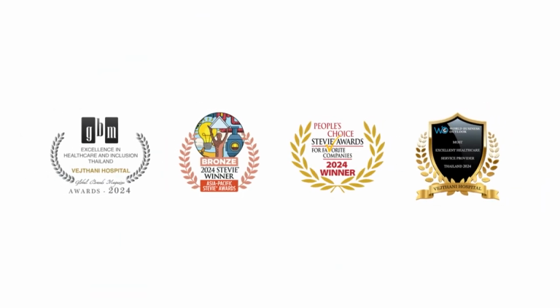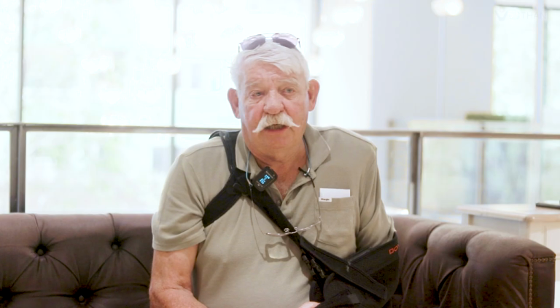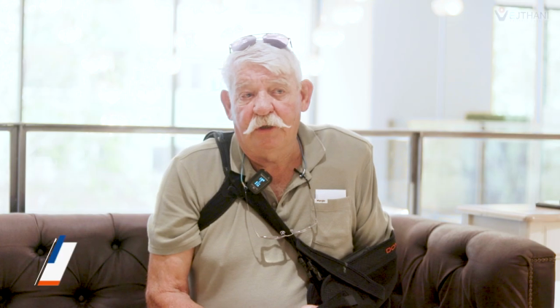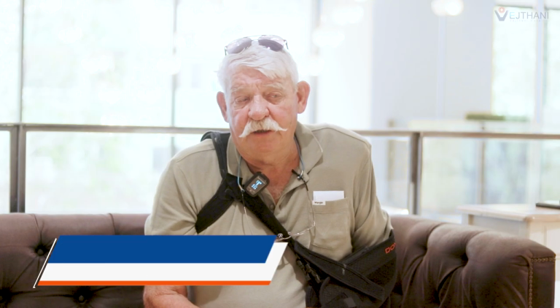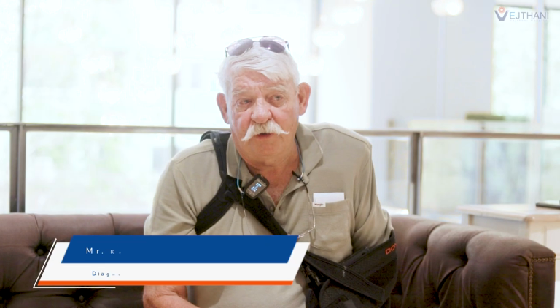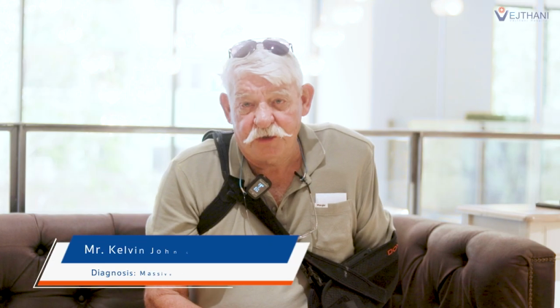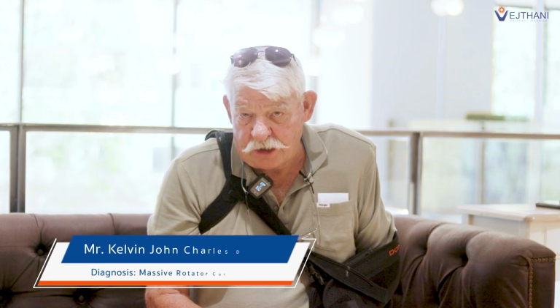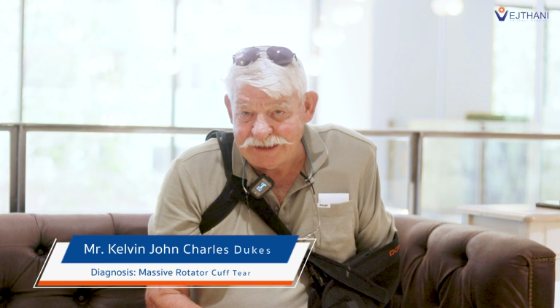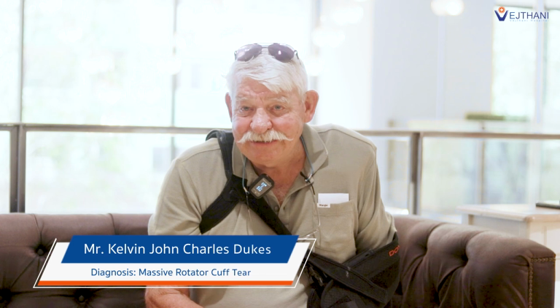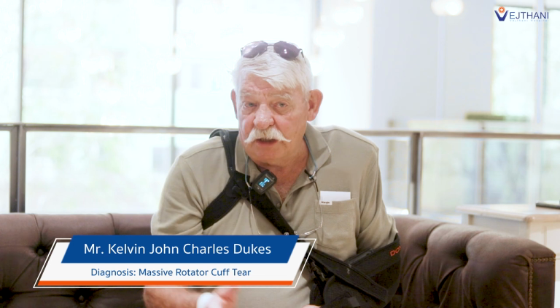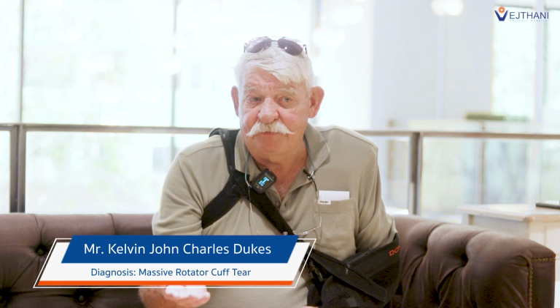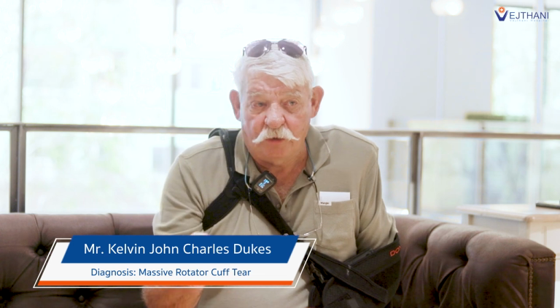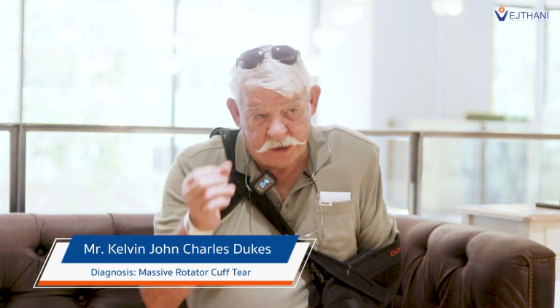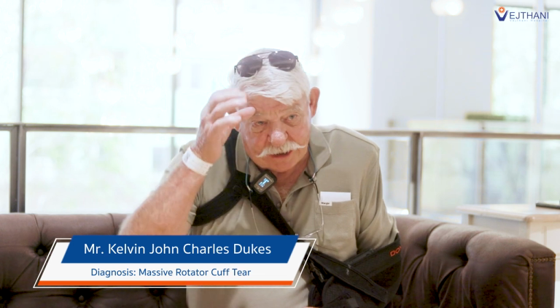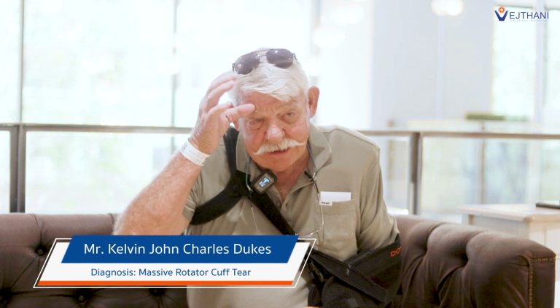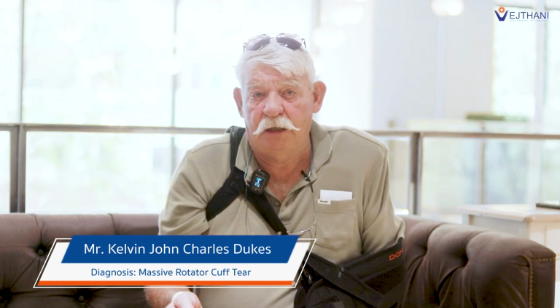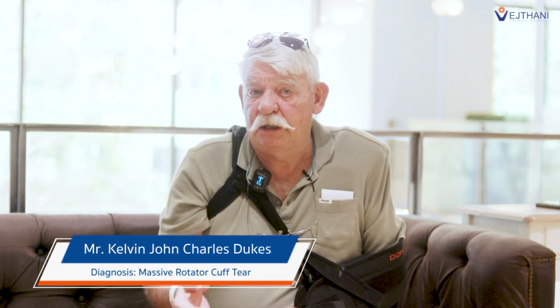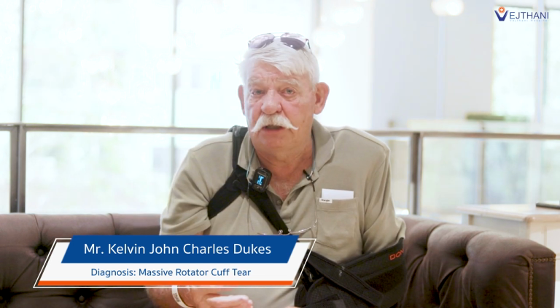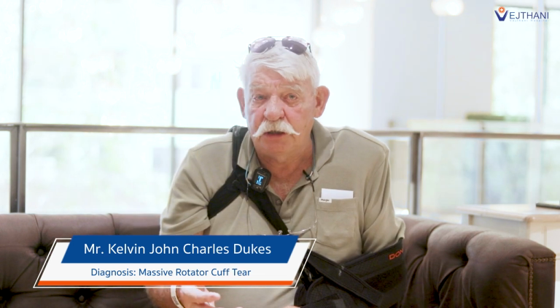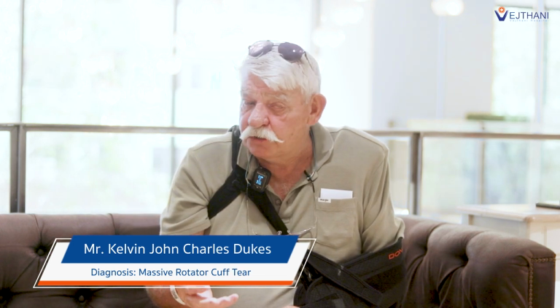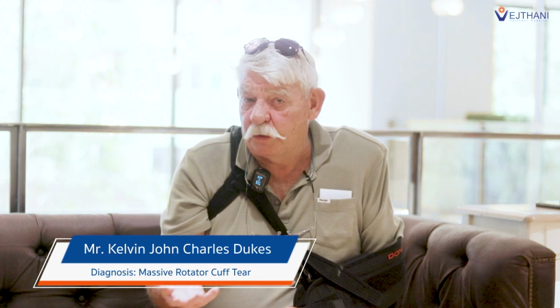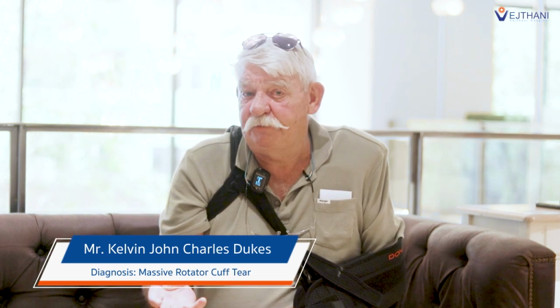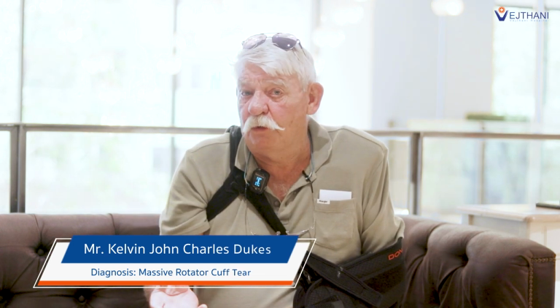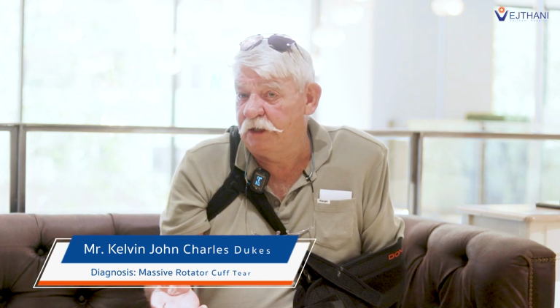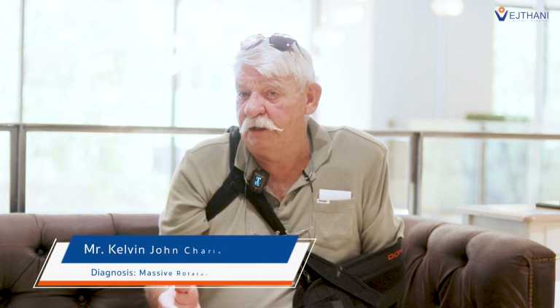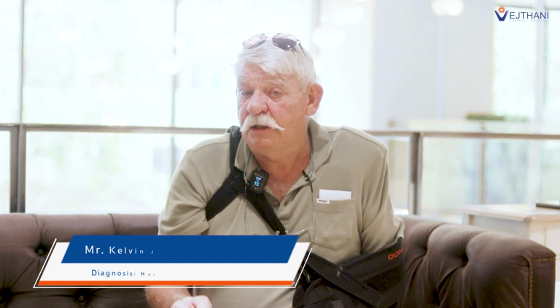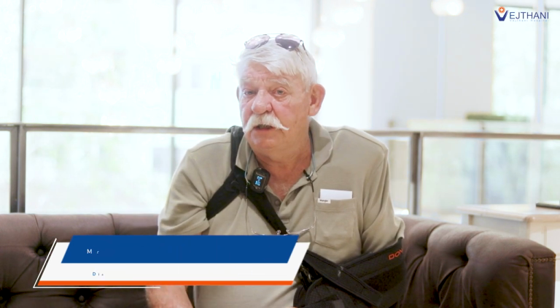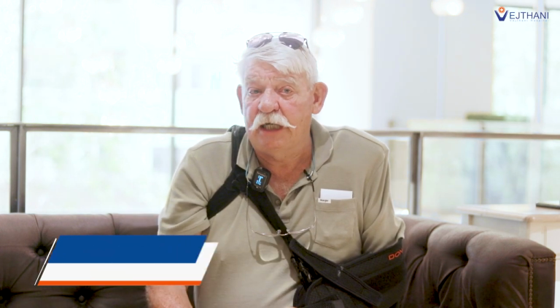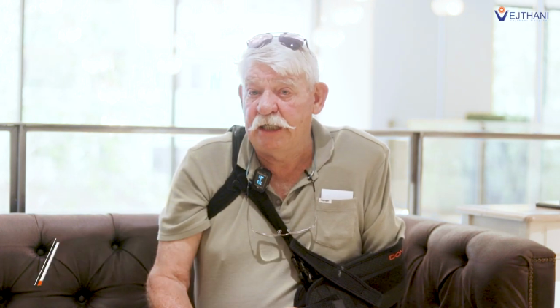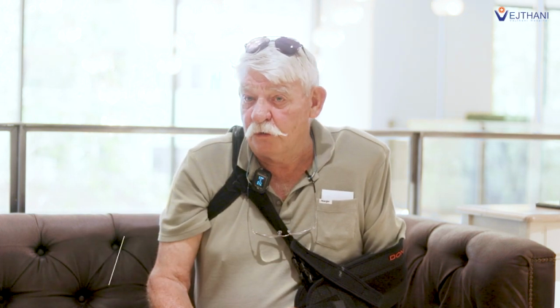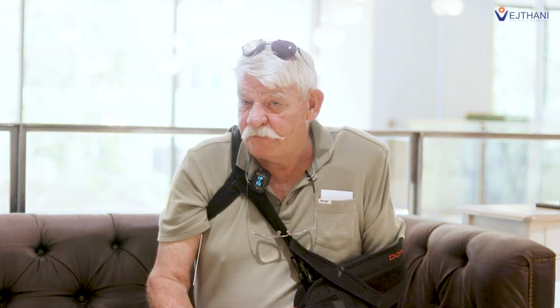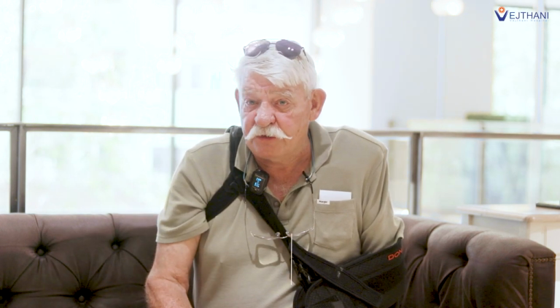I'm from Australia. I live in Queensland. I'm a 24-year Air Force veteran.